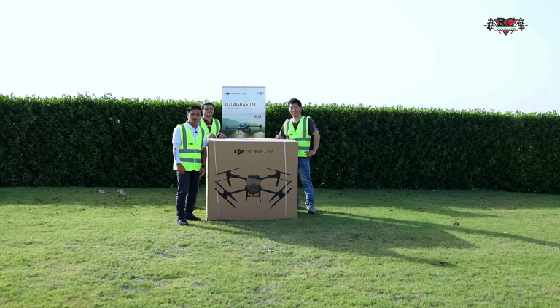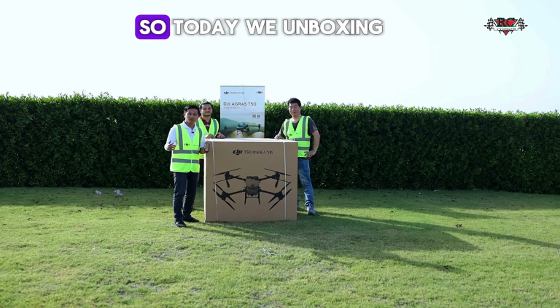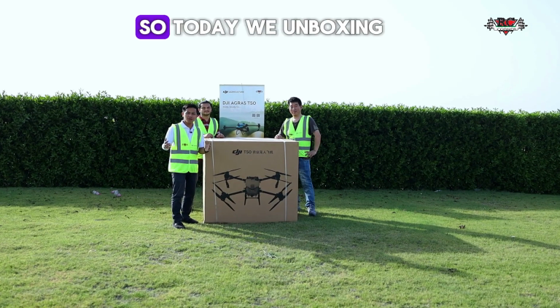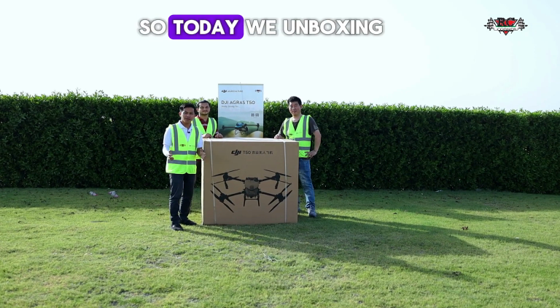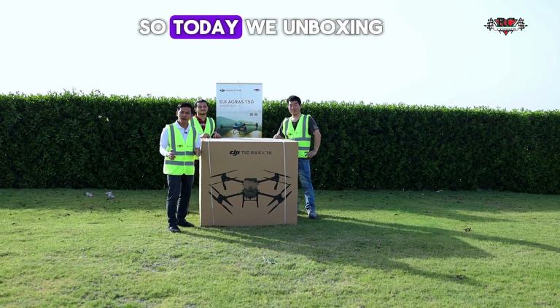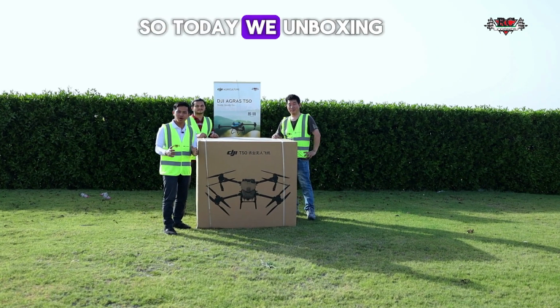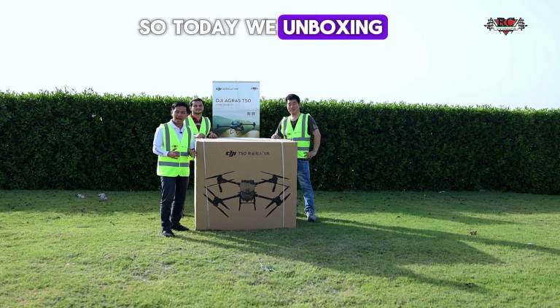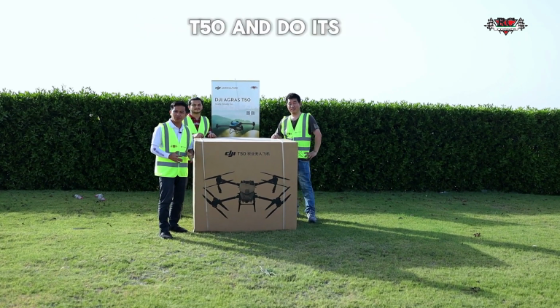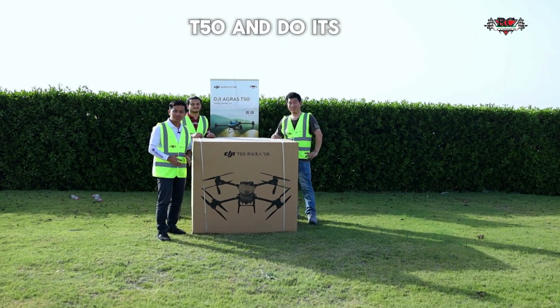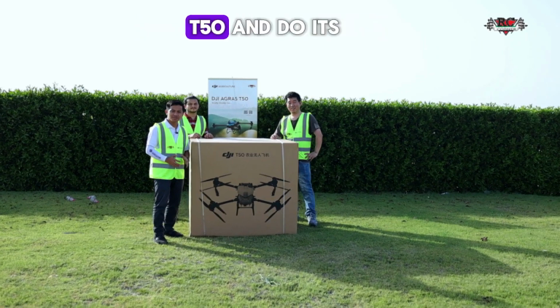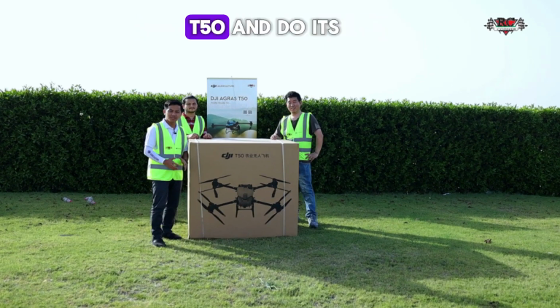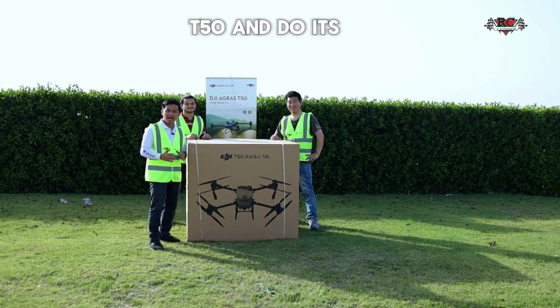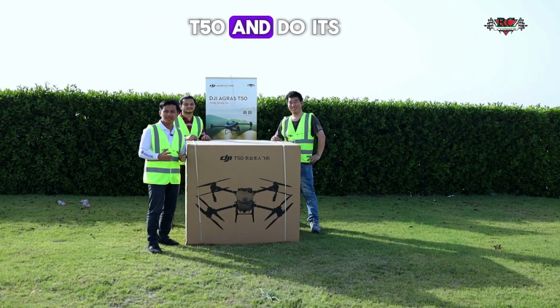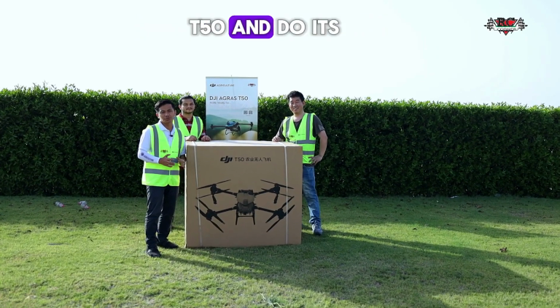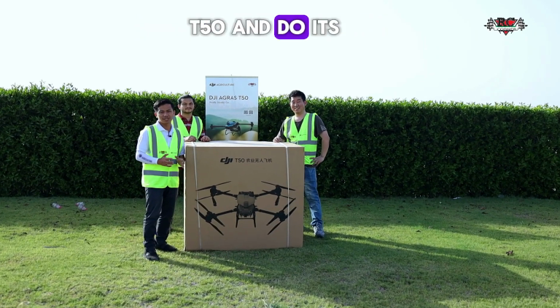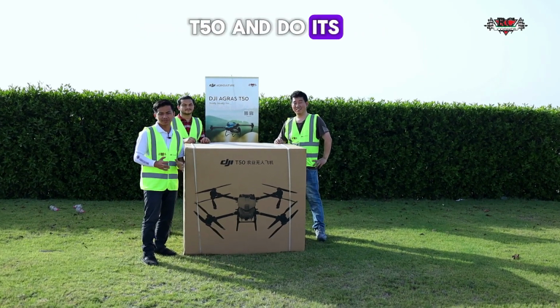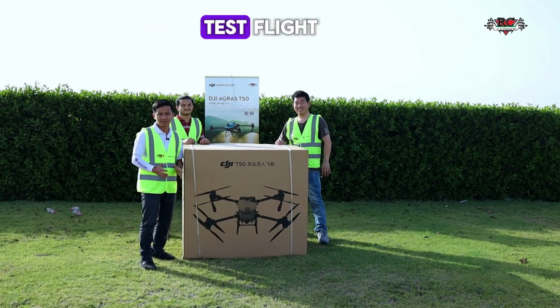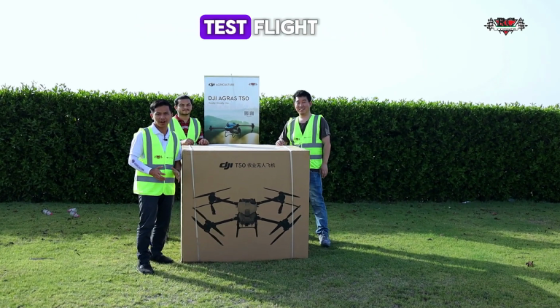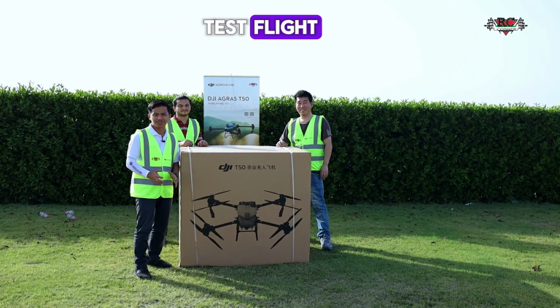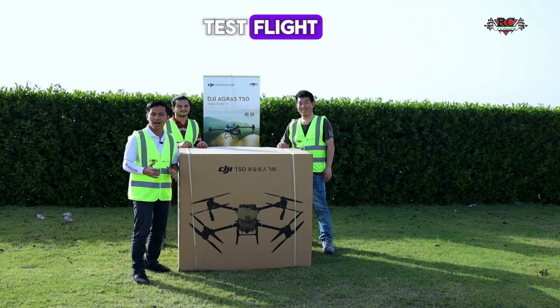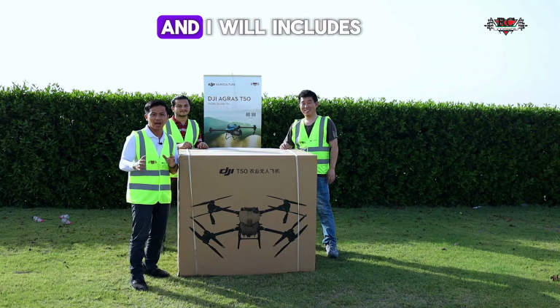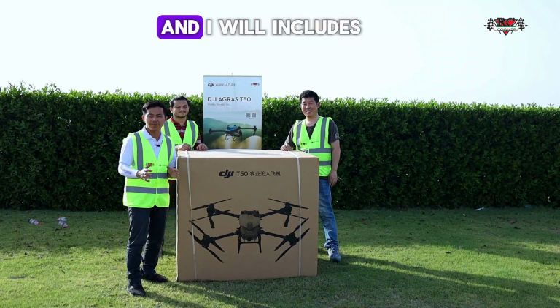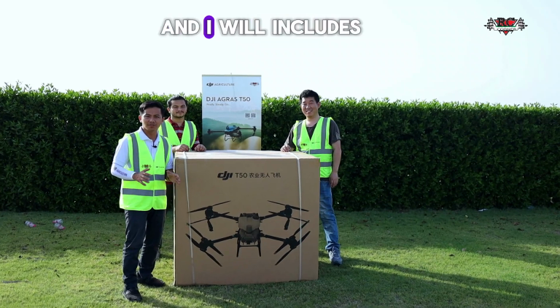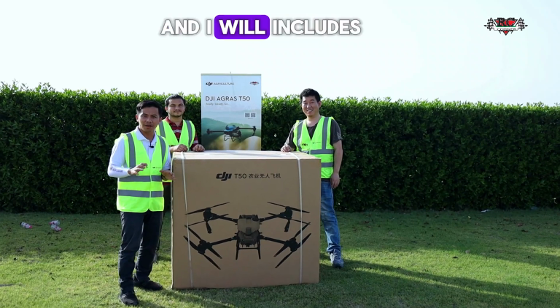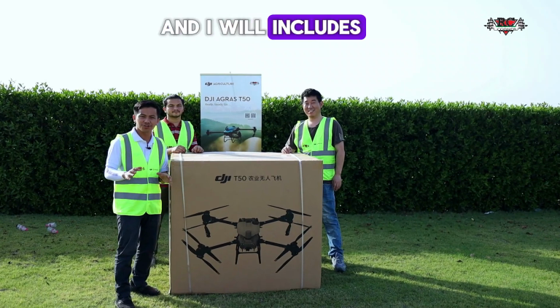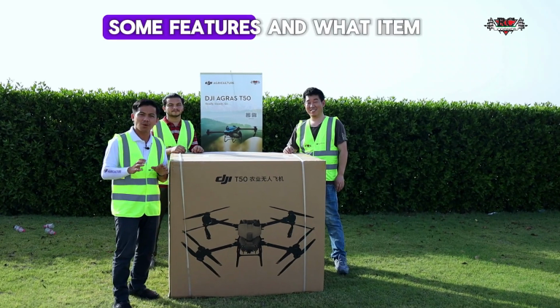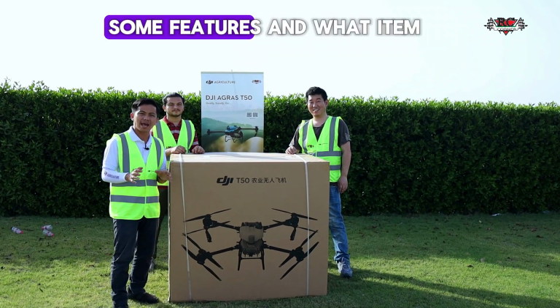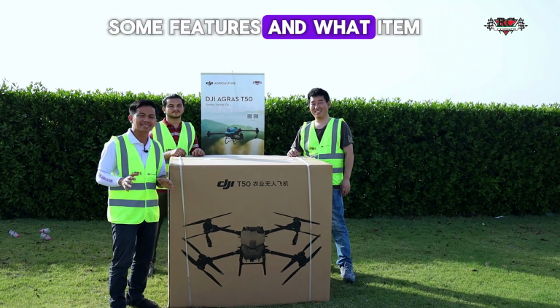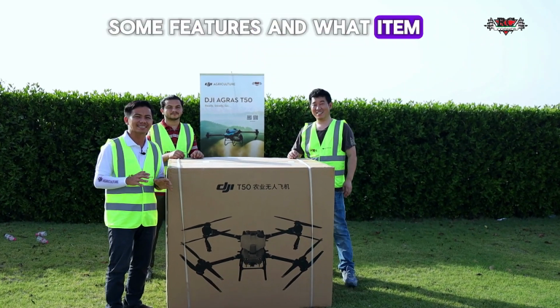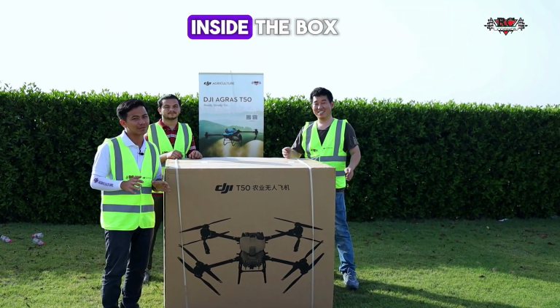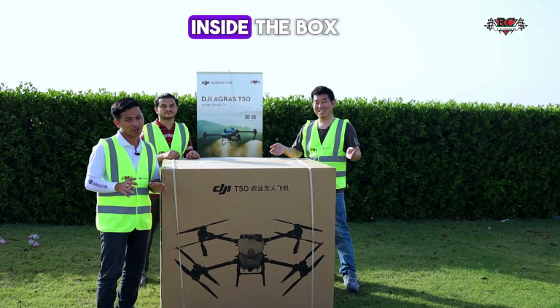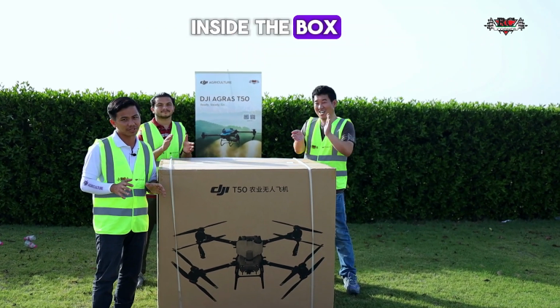So today we unbox the Agra C50 and do its test fly, and I will include some features and what items are inside the box.